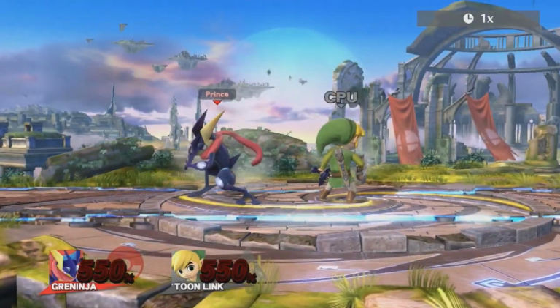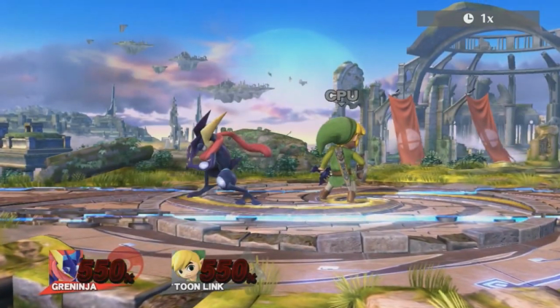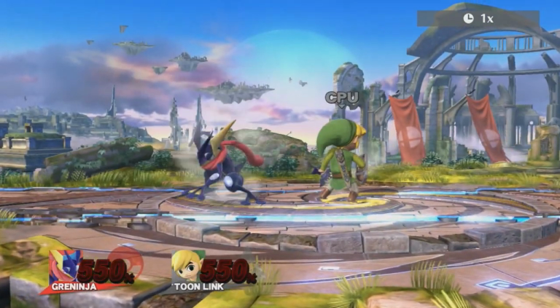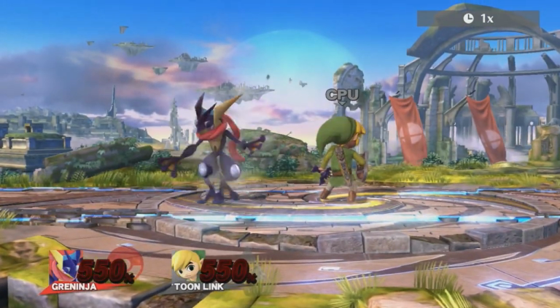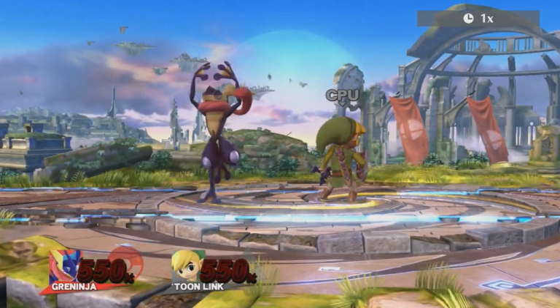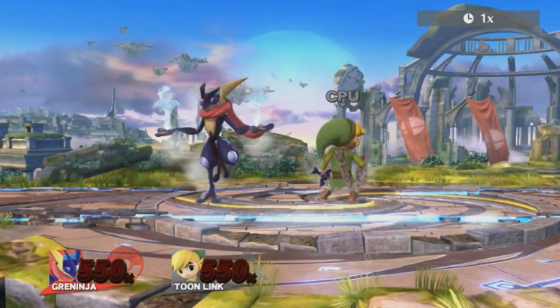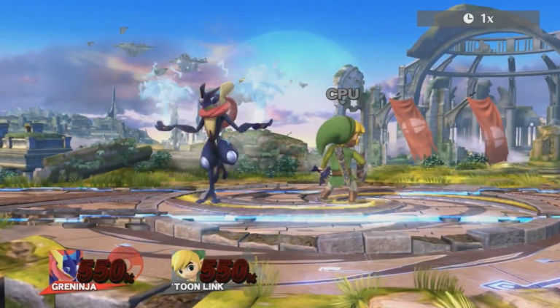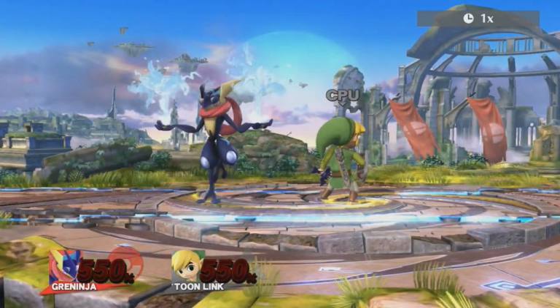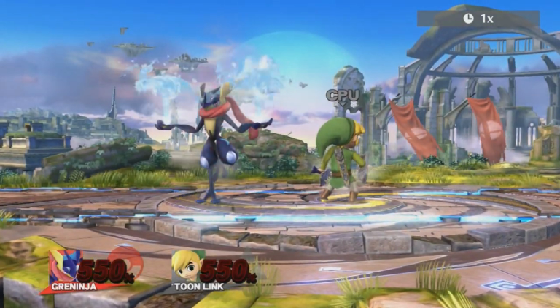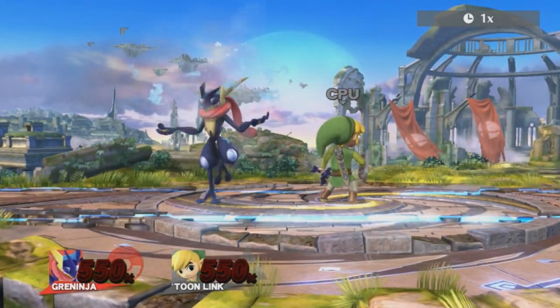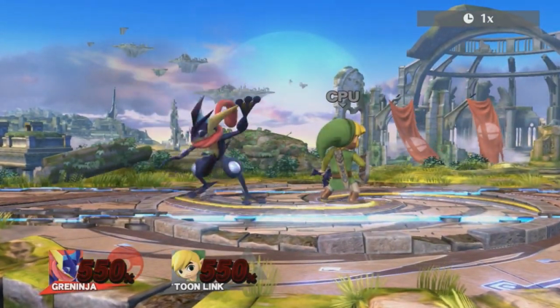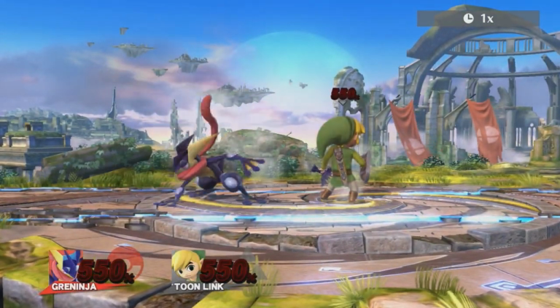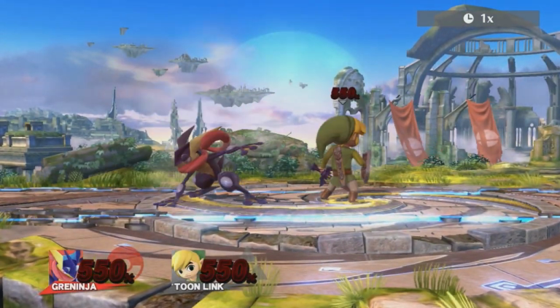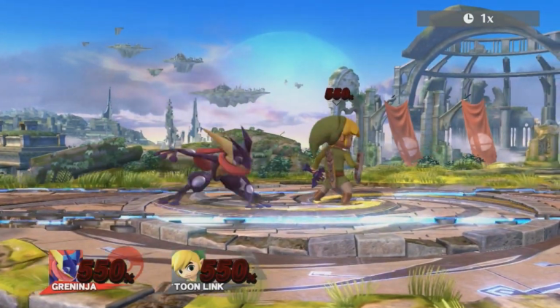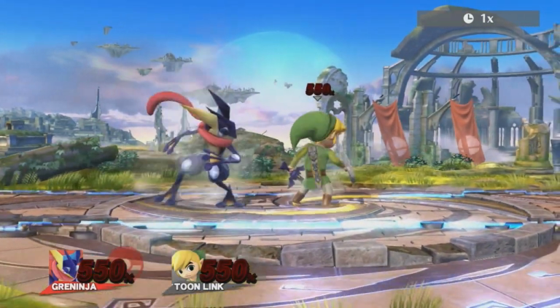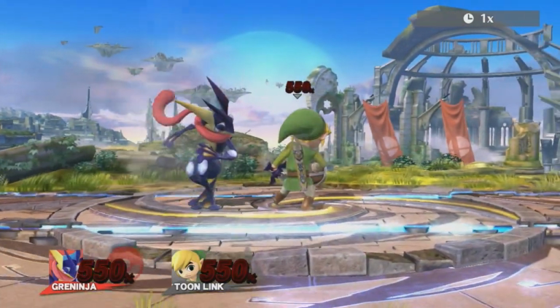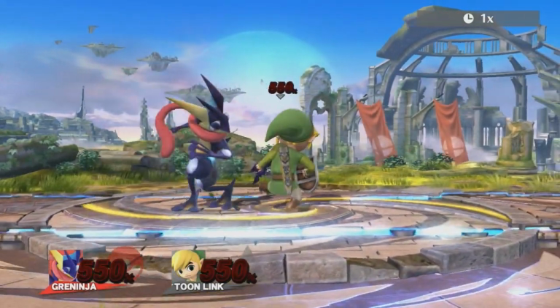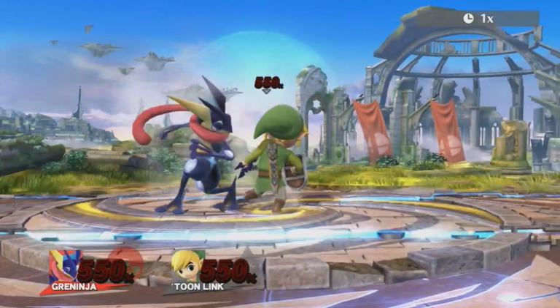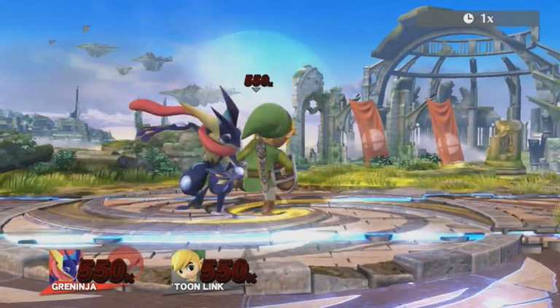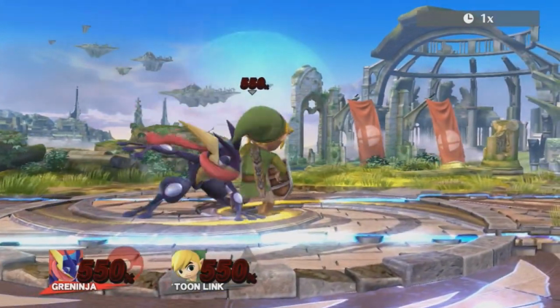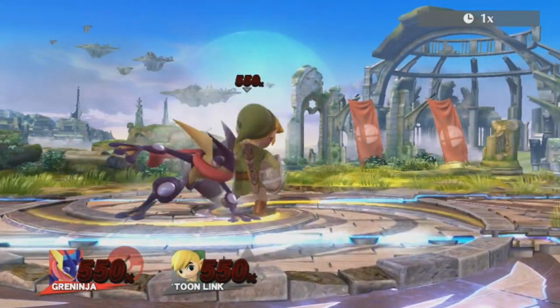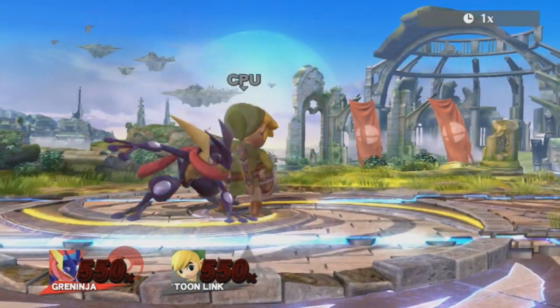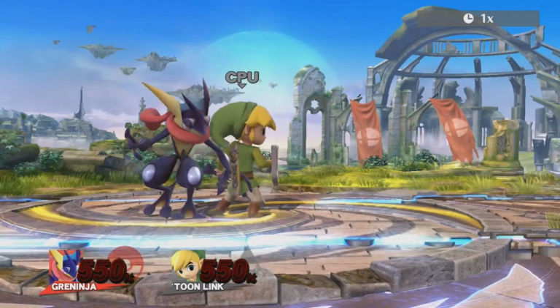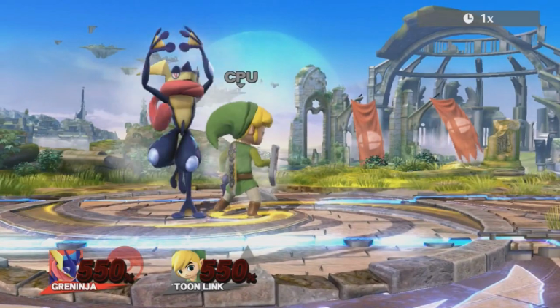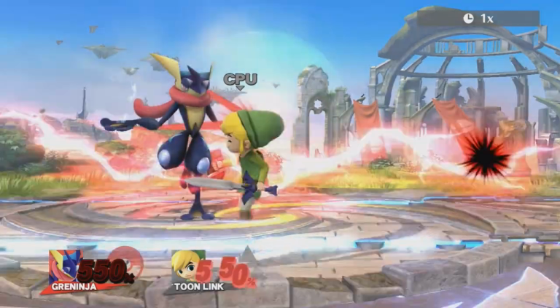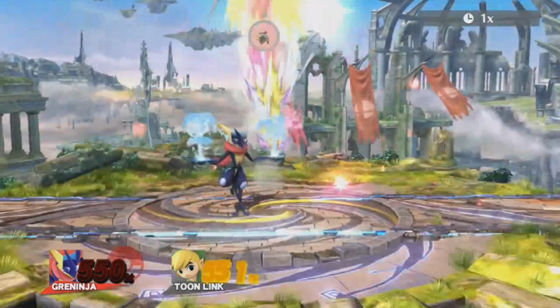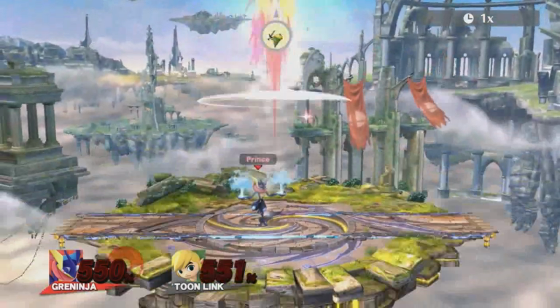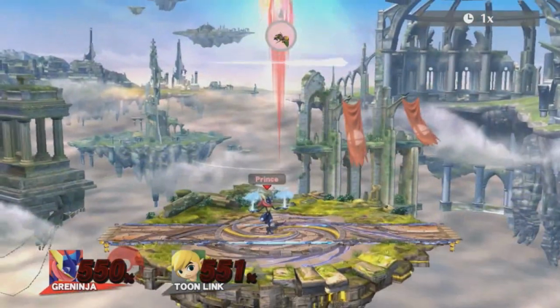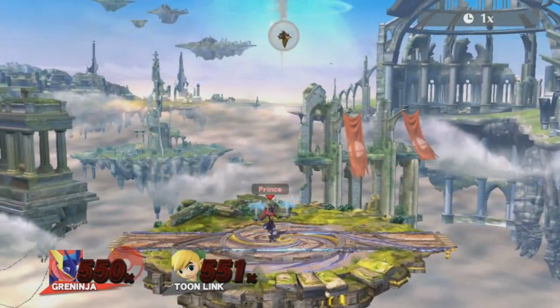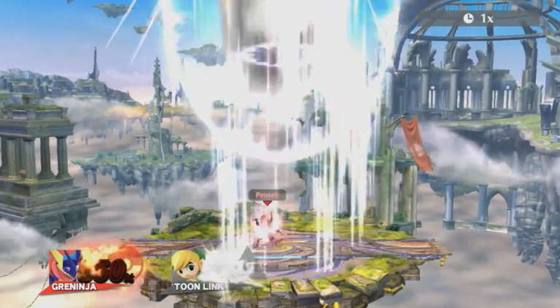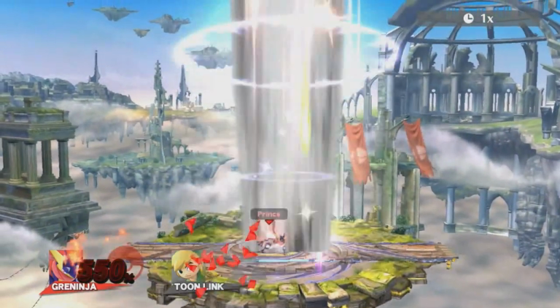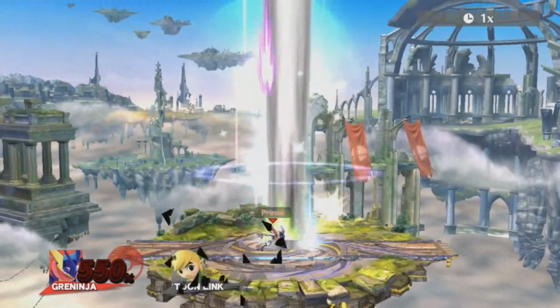Greninja's down taunt is fun, and it's even better when you realize it can kill at very high percents.